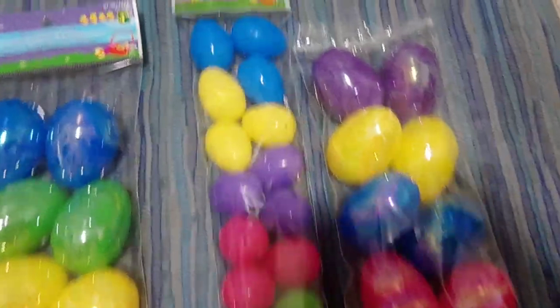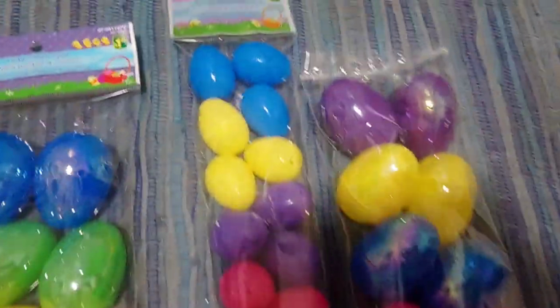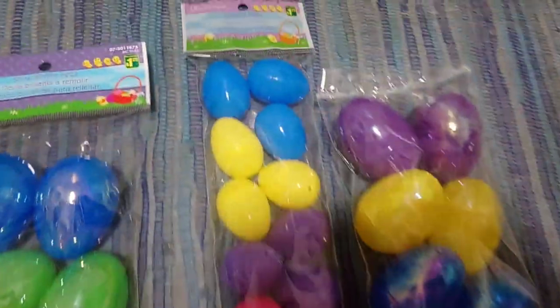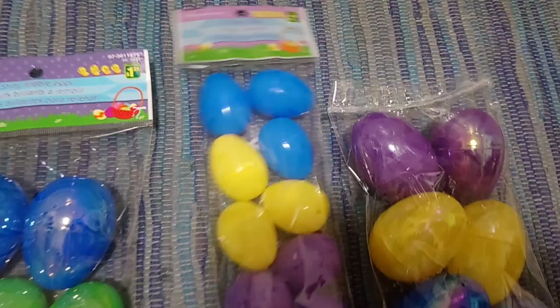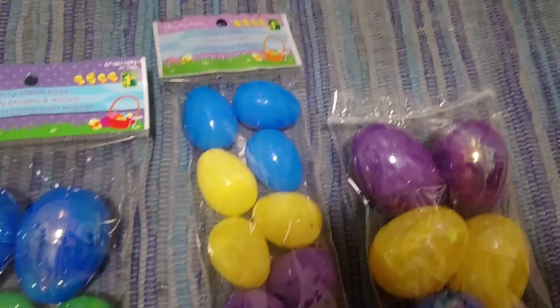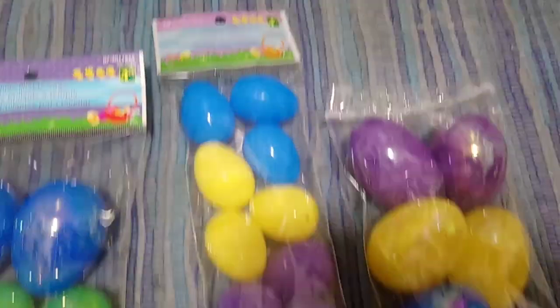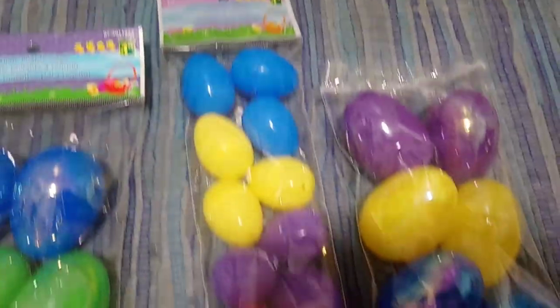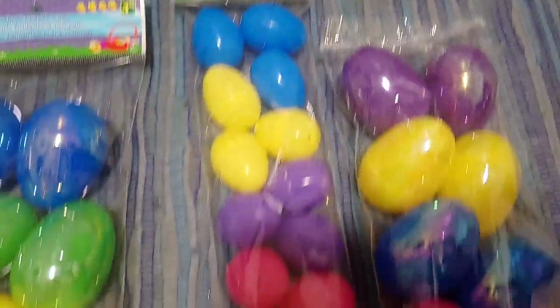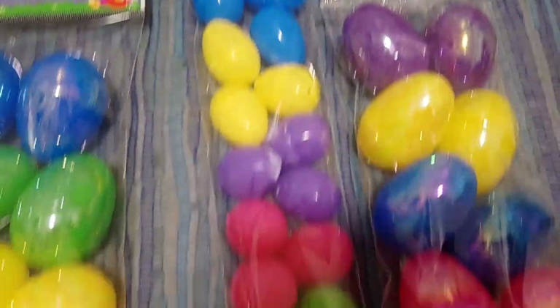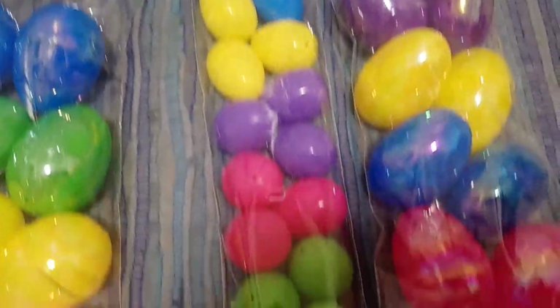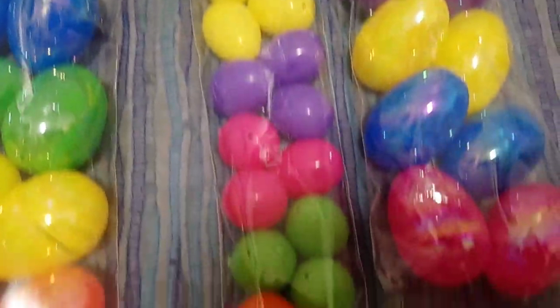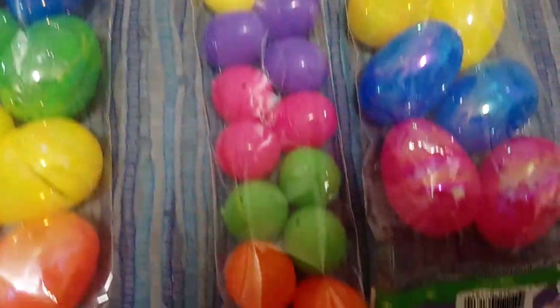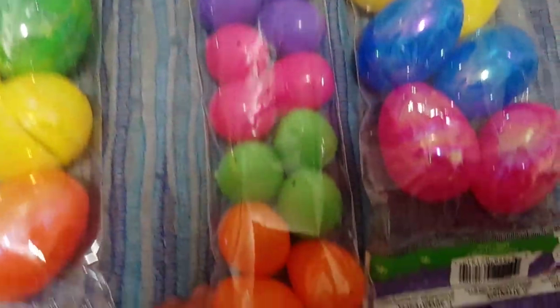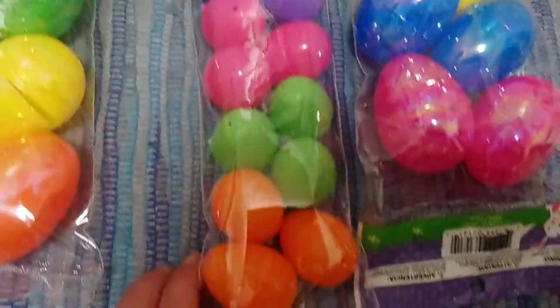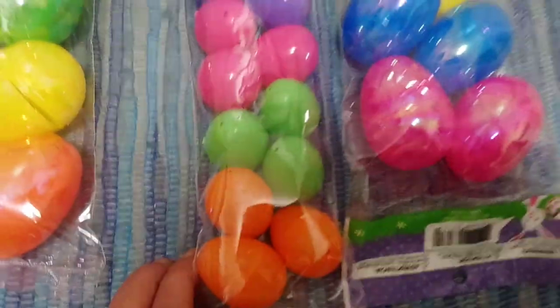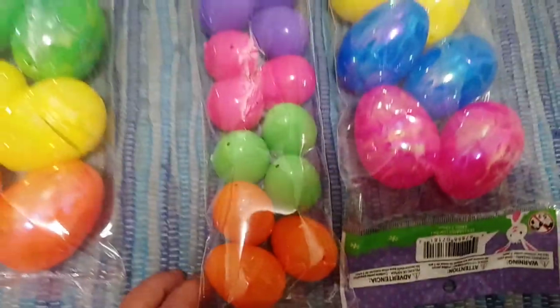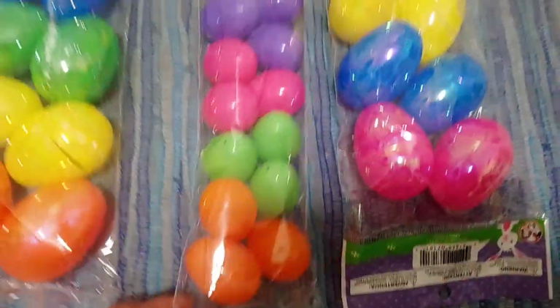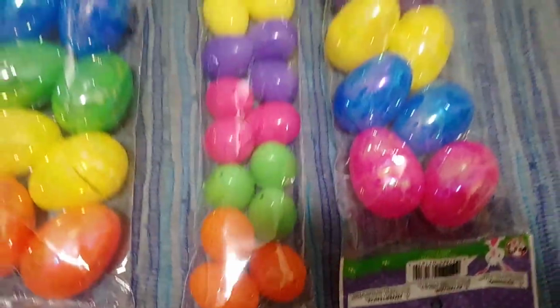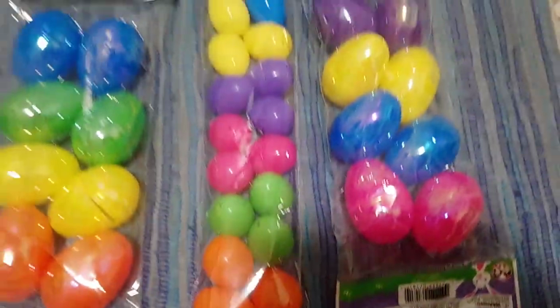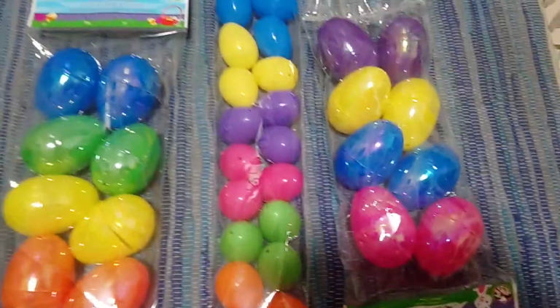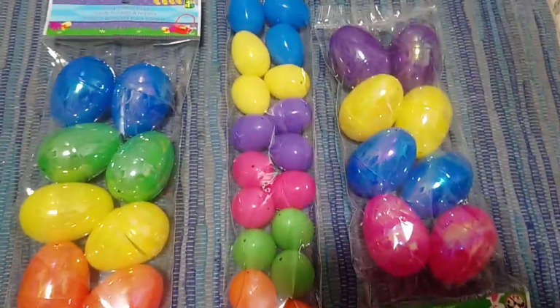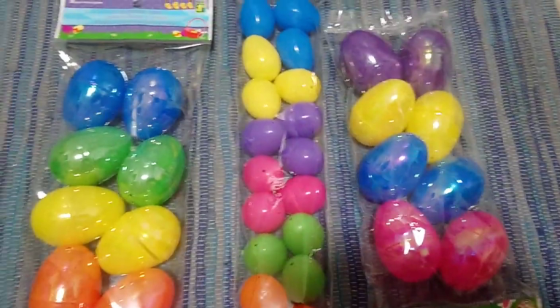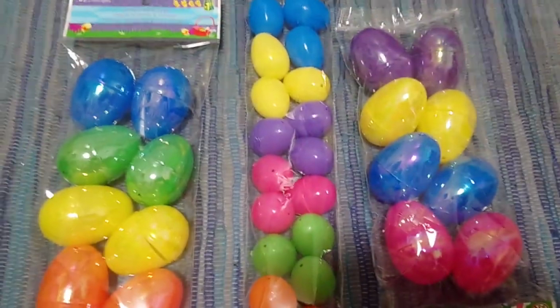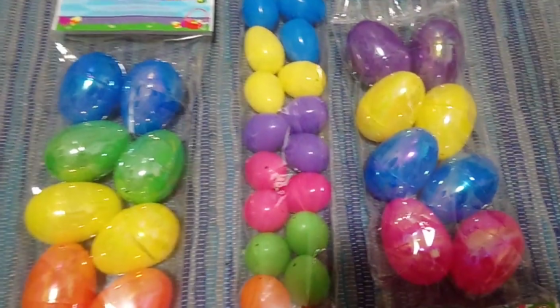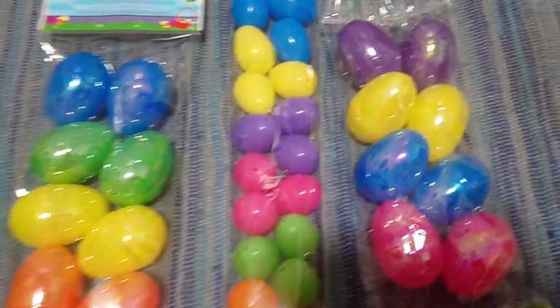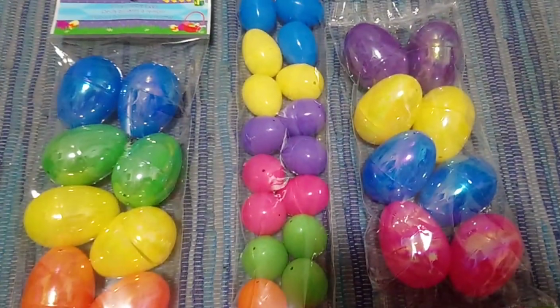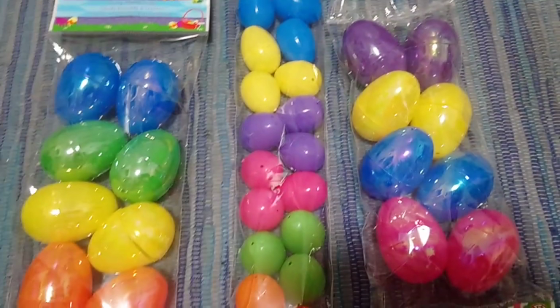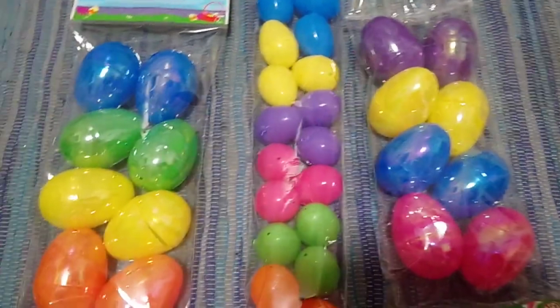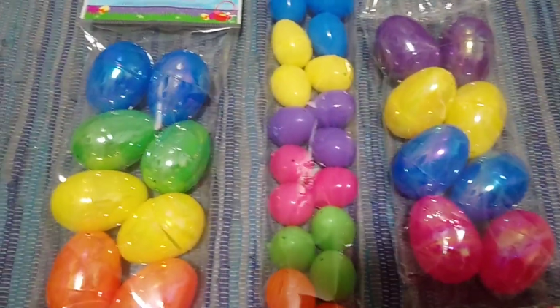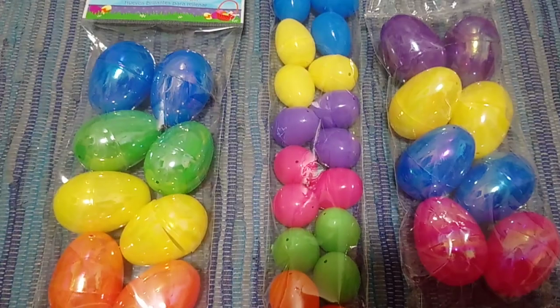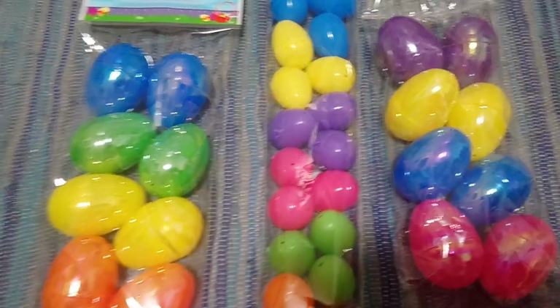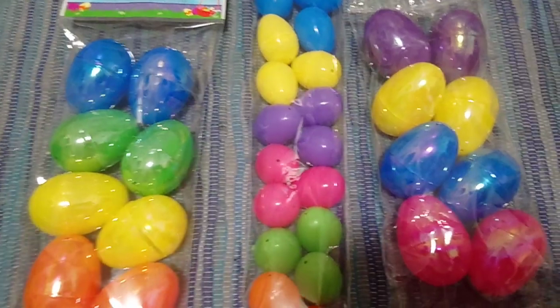And then I got all the little mini eggs here. These are excellent for little counters and matching.